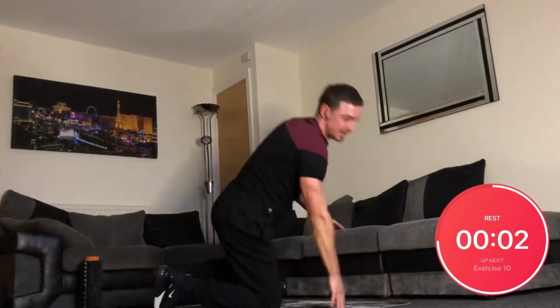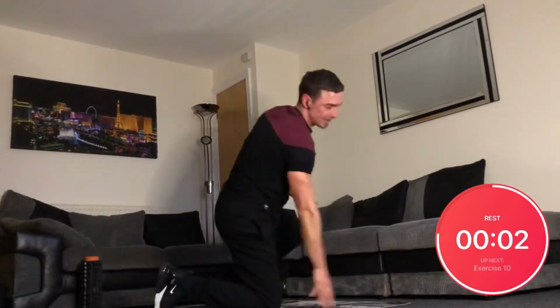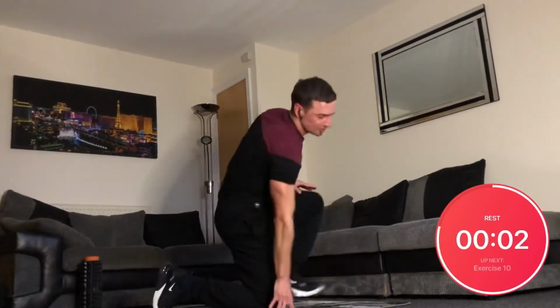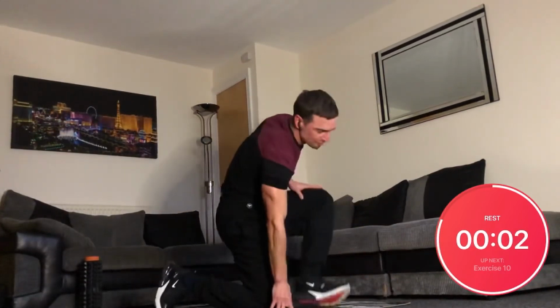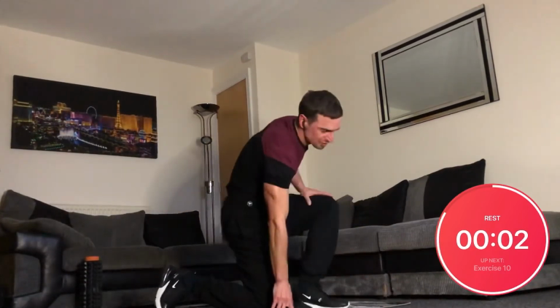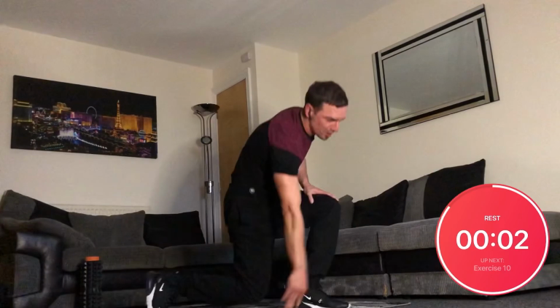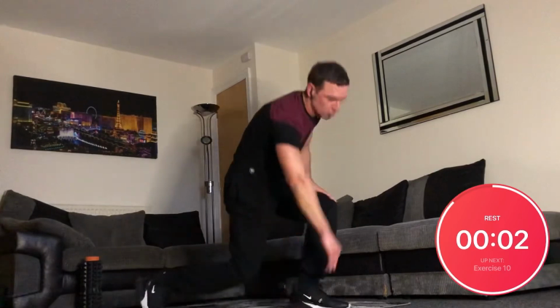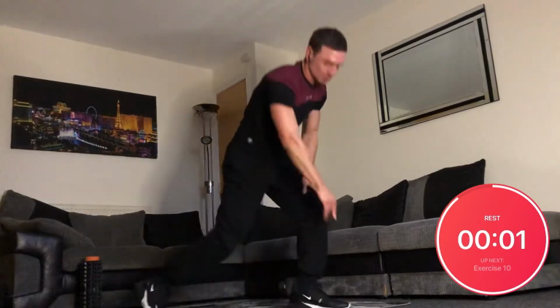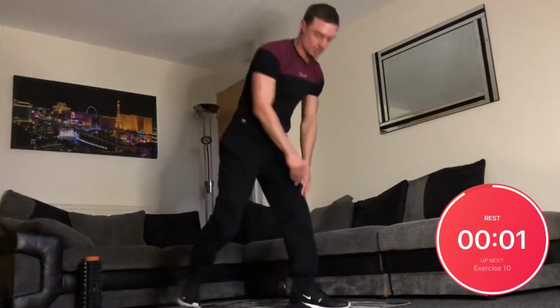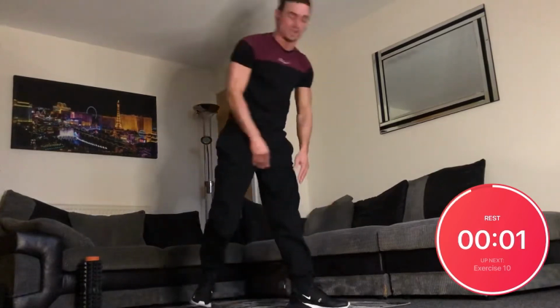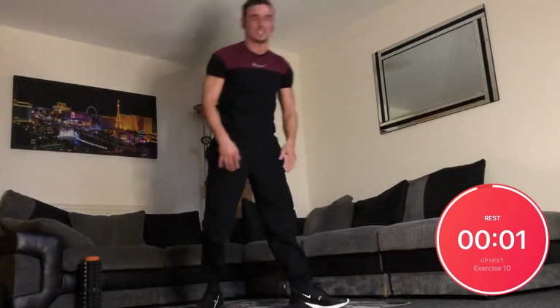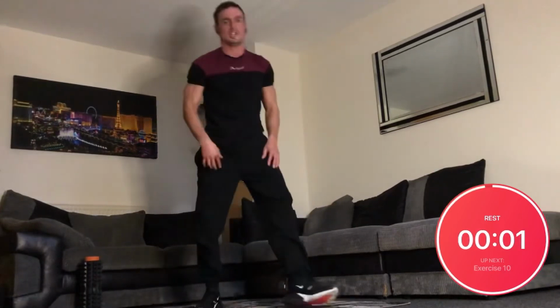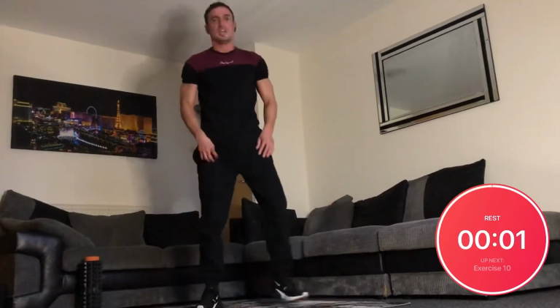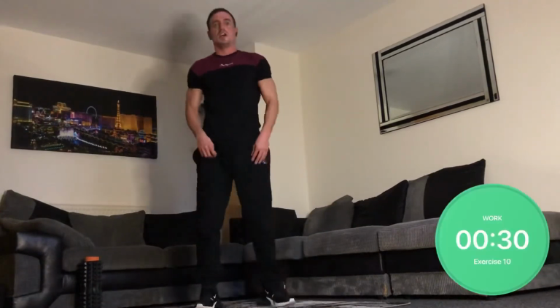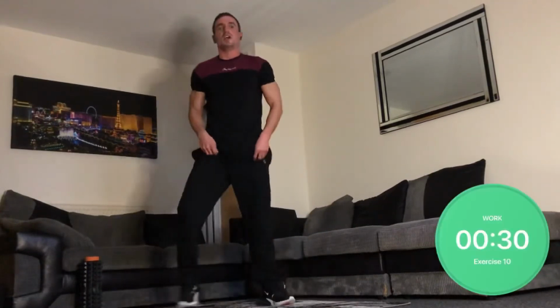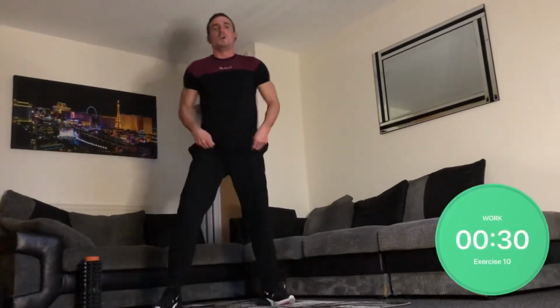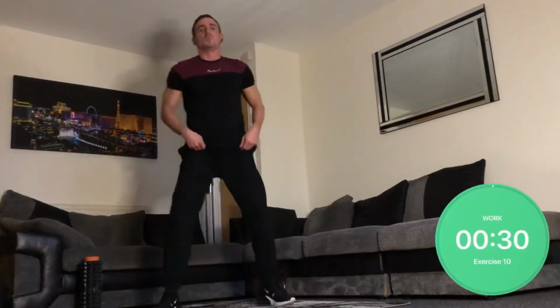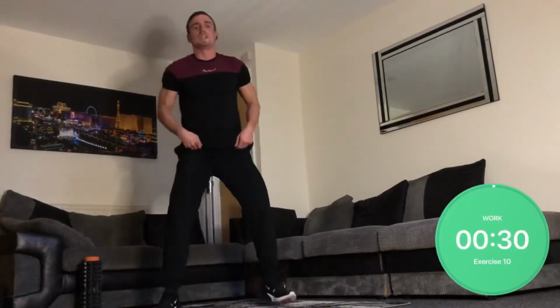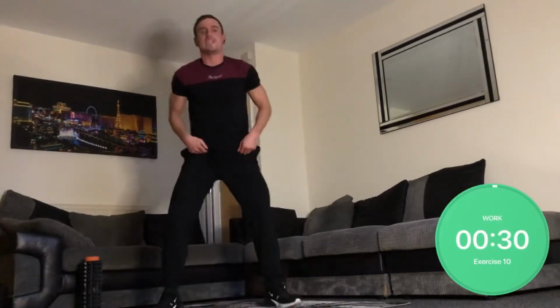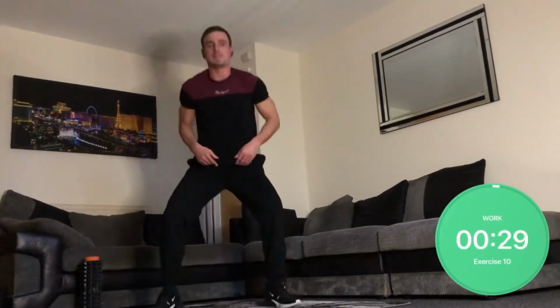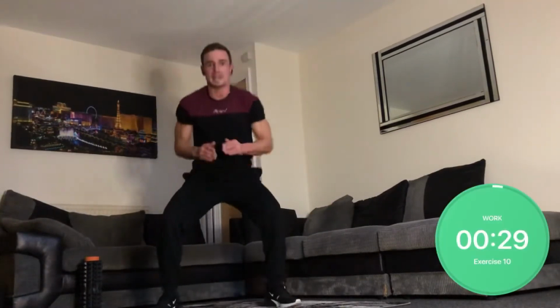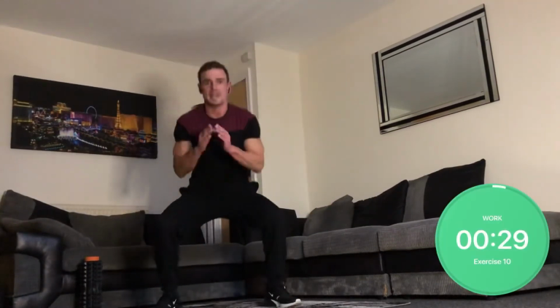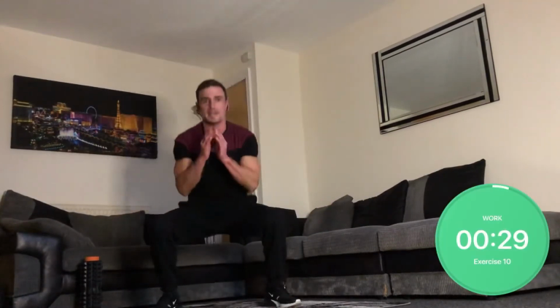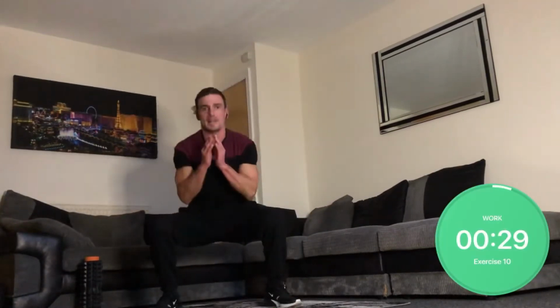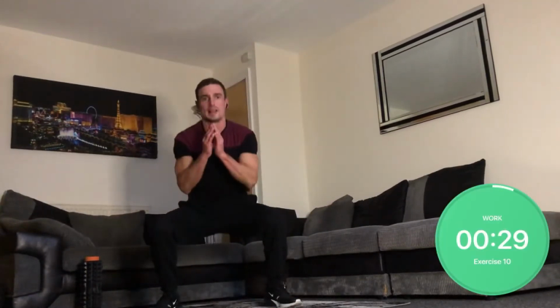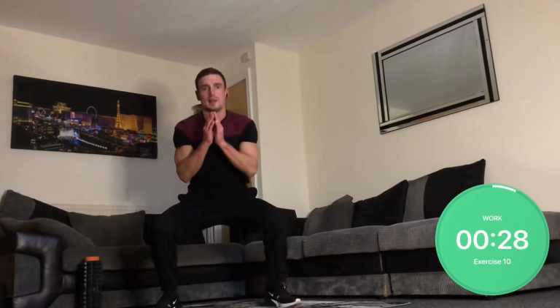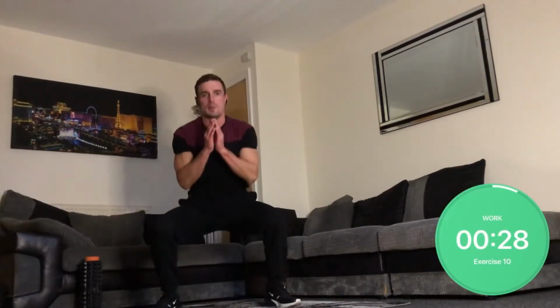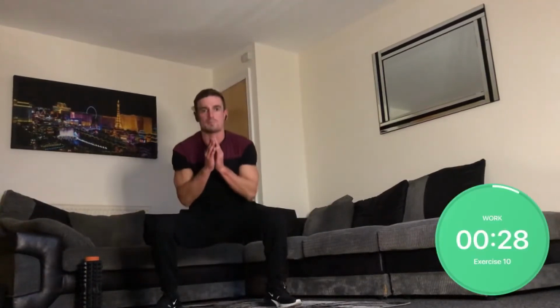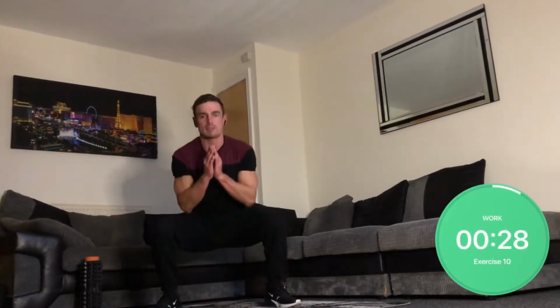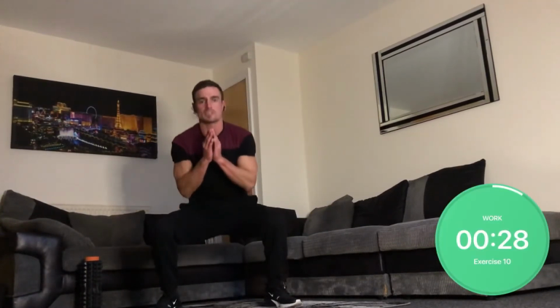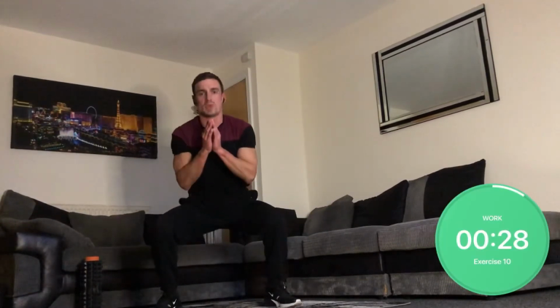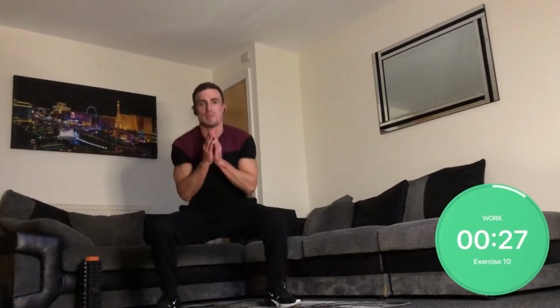Let's go for some pulsing squats. We're going to dip down, bounce the movement, and jump up.